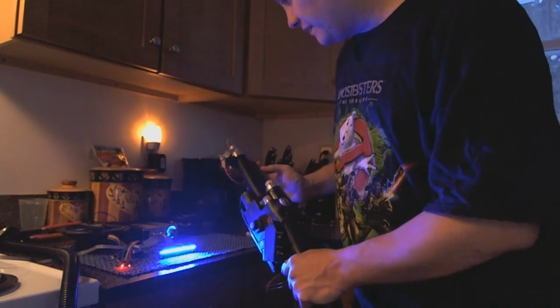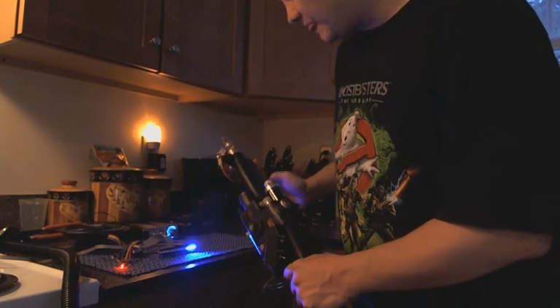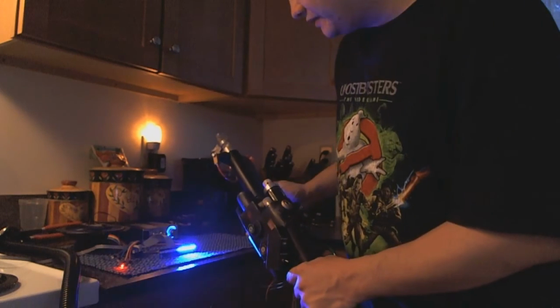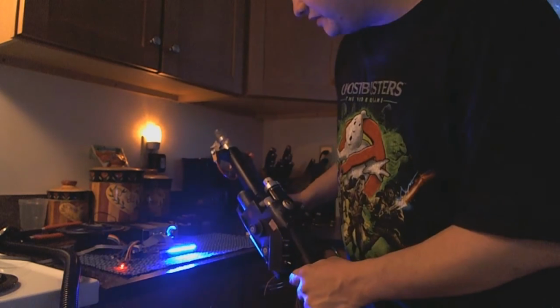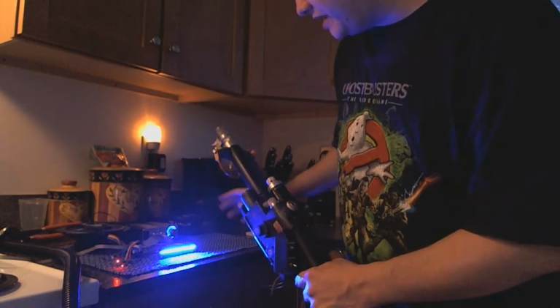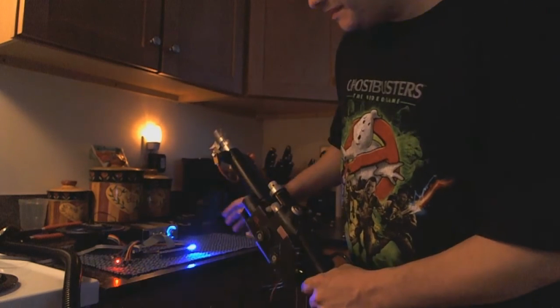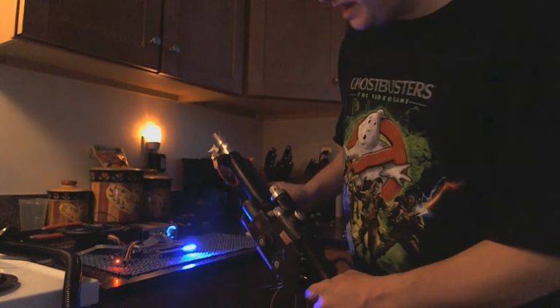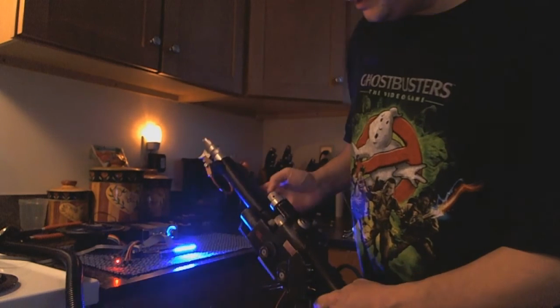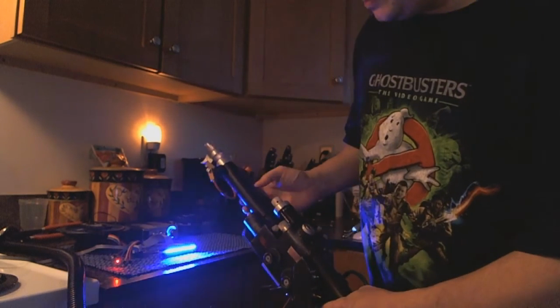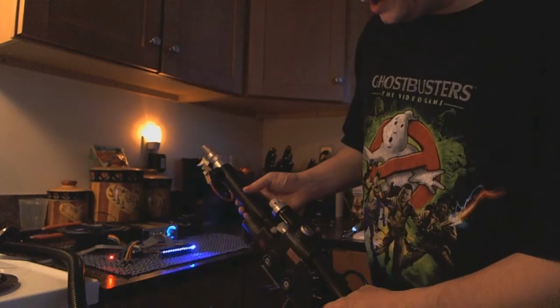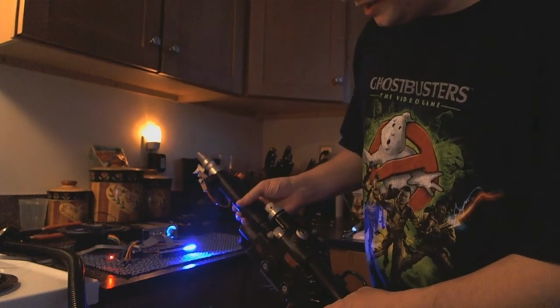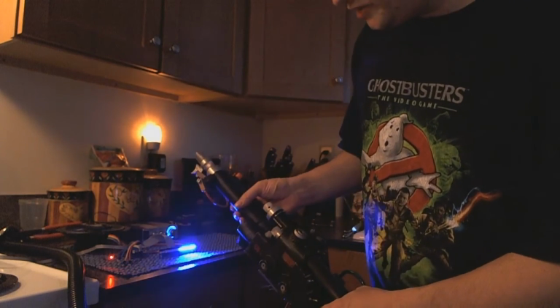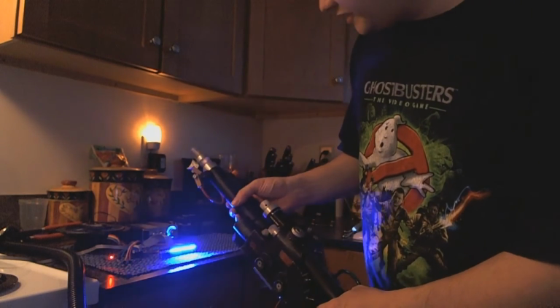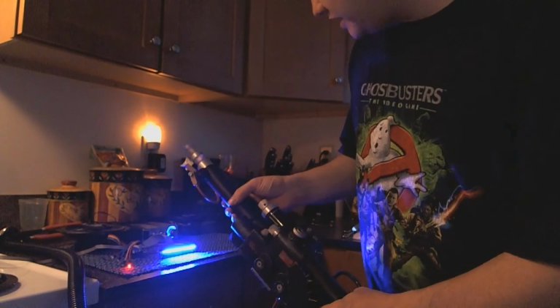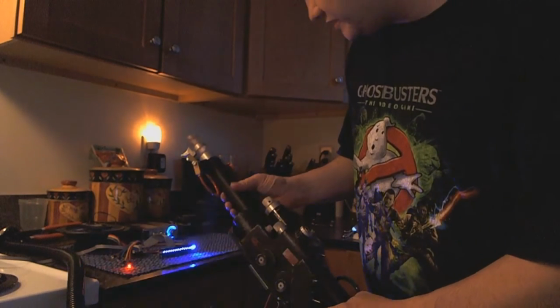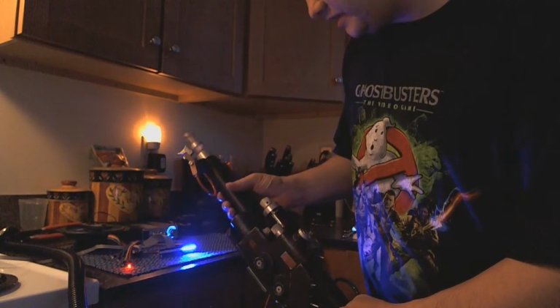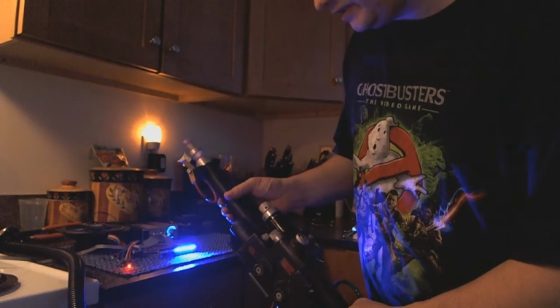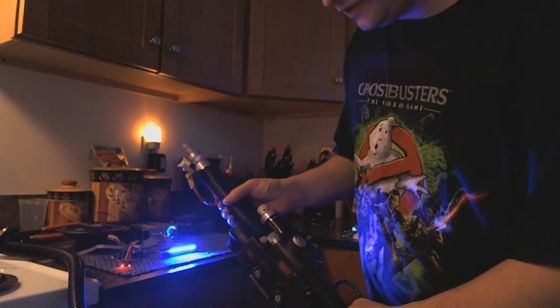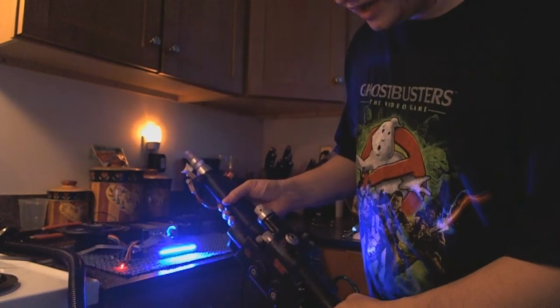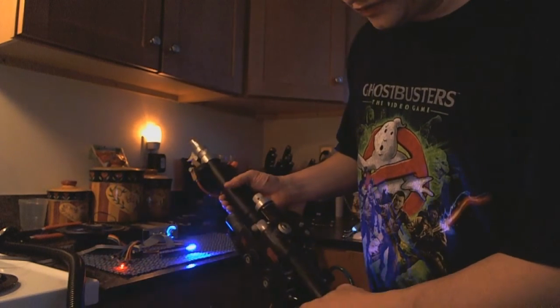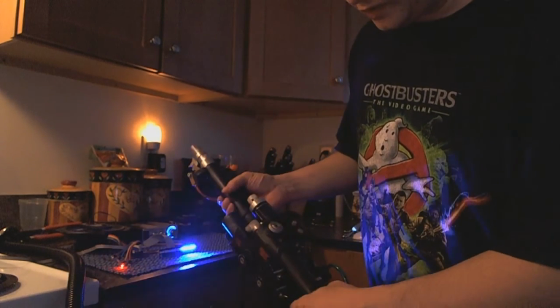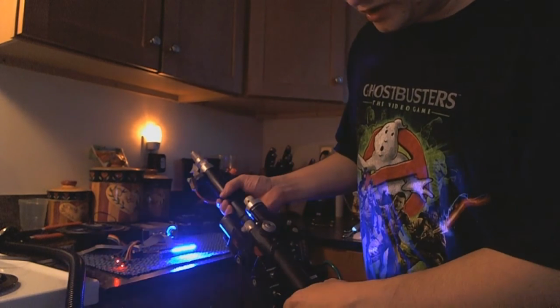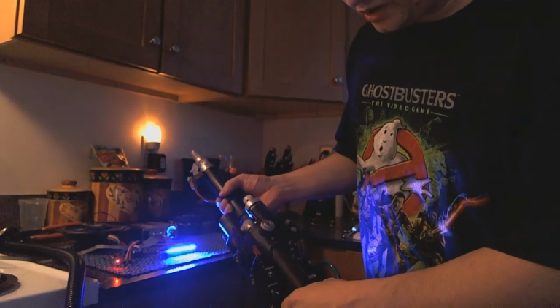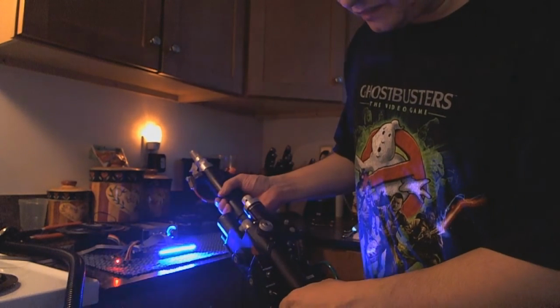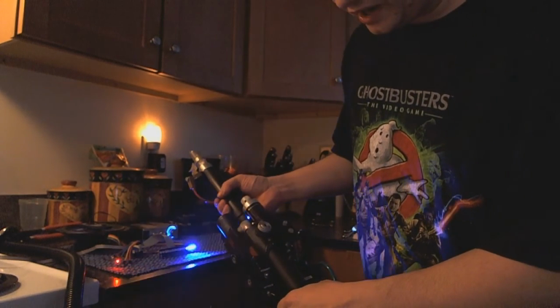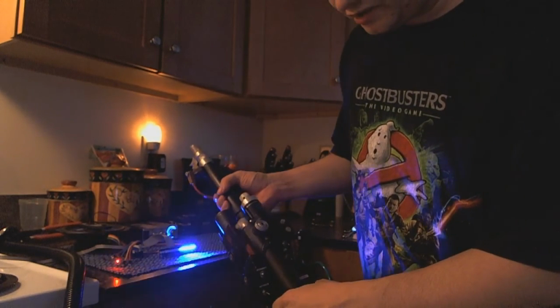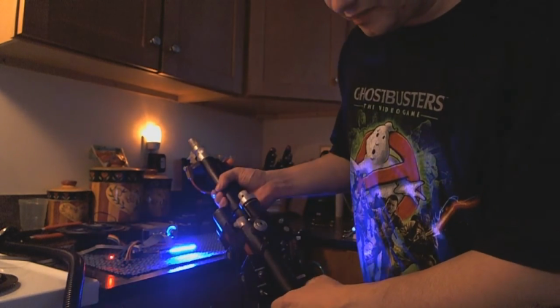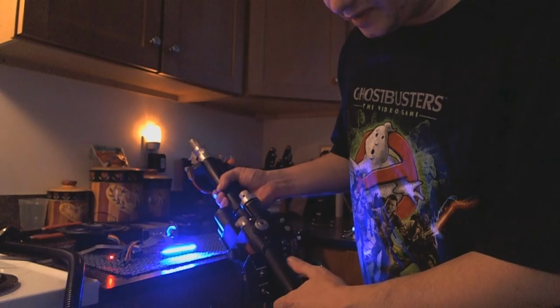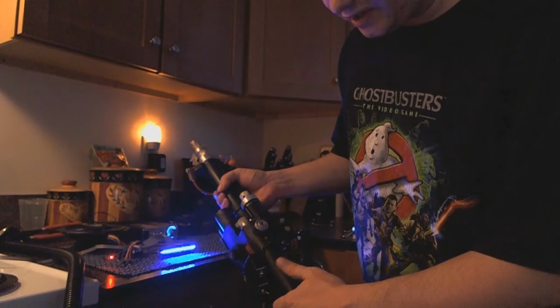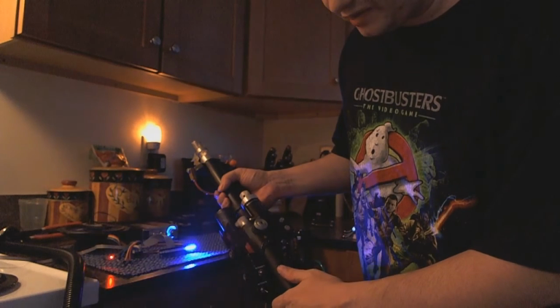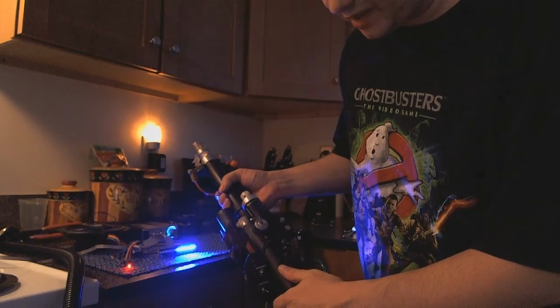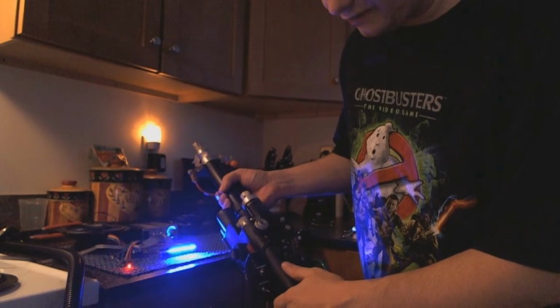I turned the amp down a little bit here just in case the sounds were getting clipped by the microphone again.